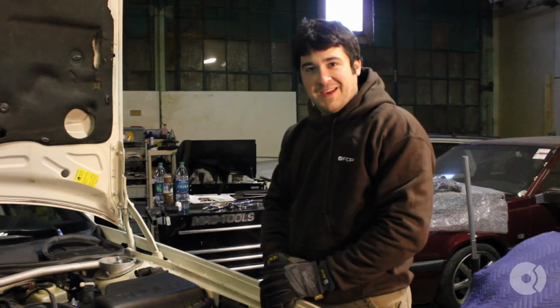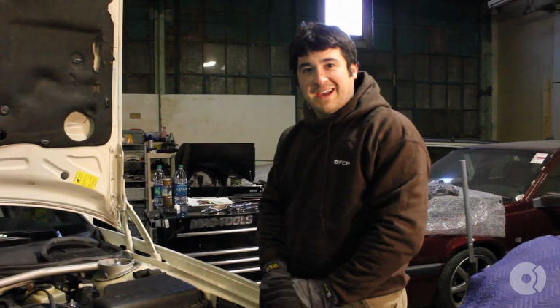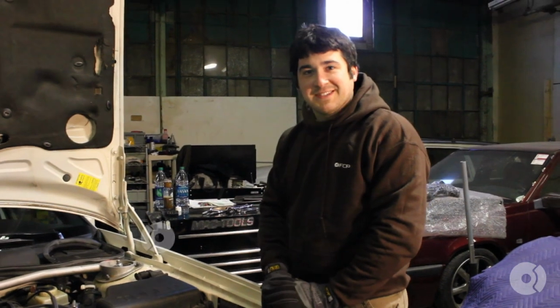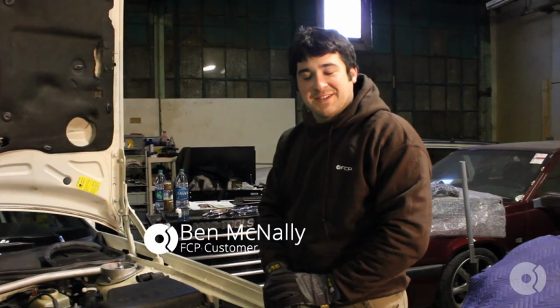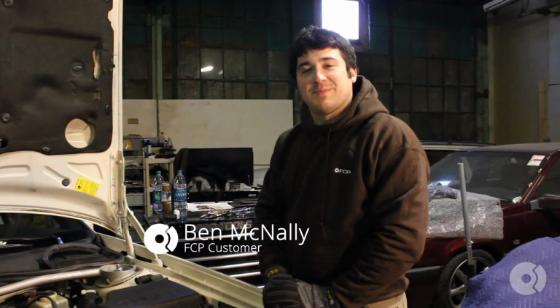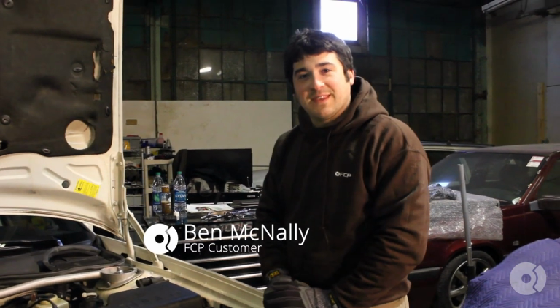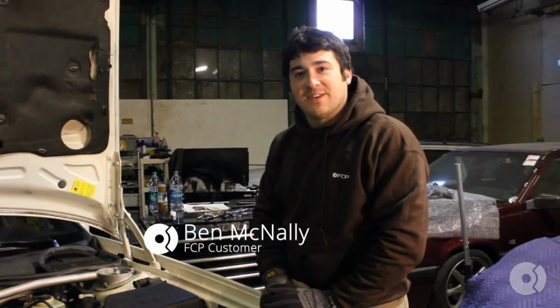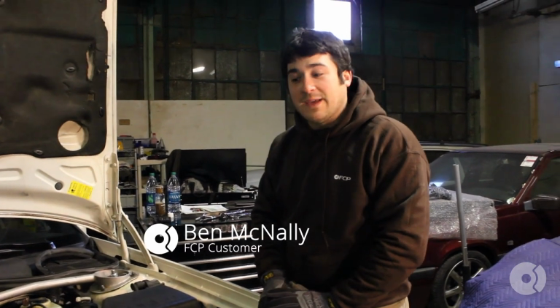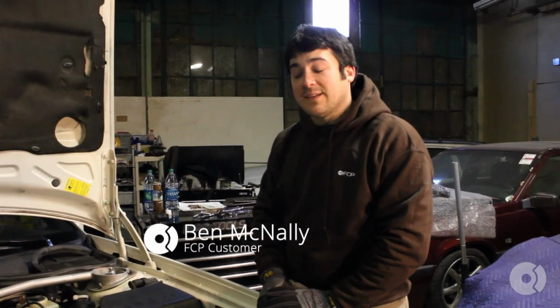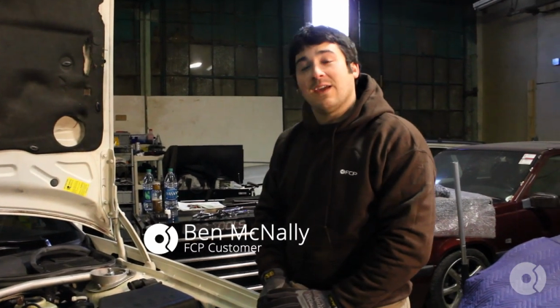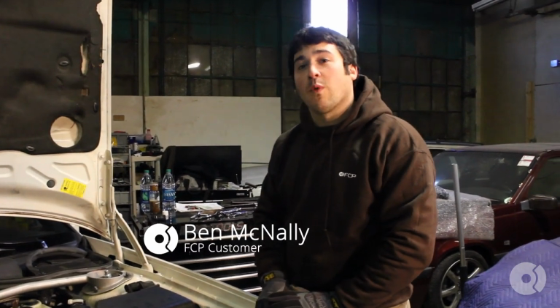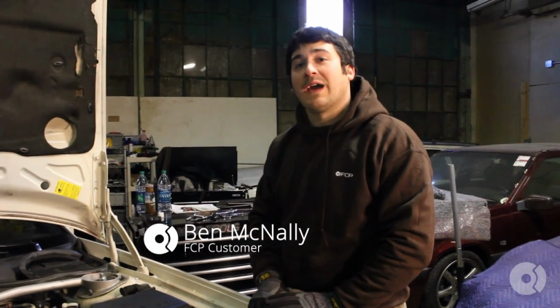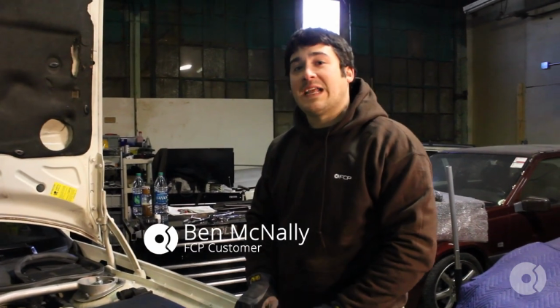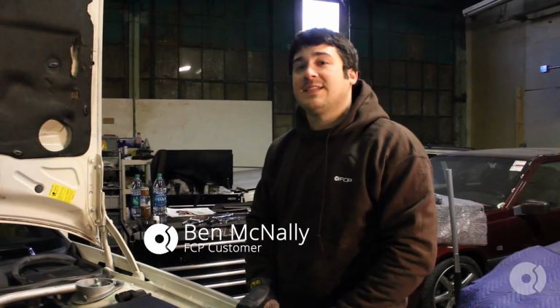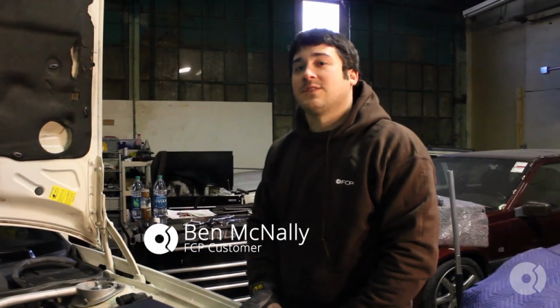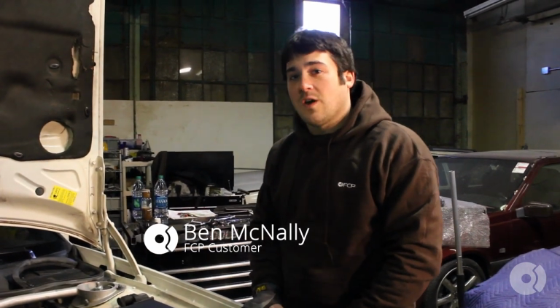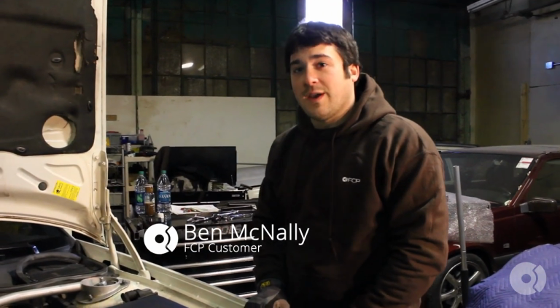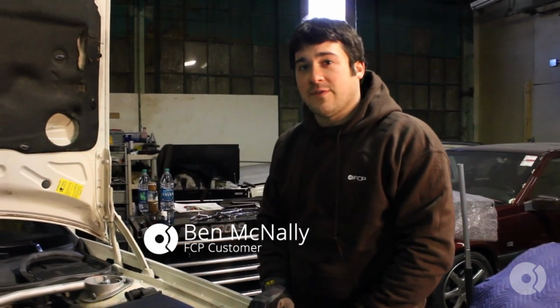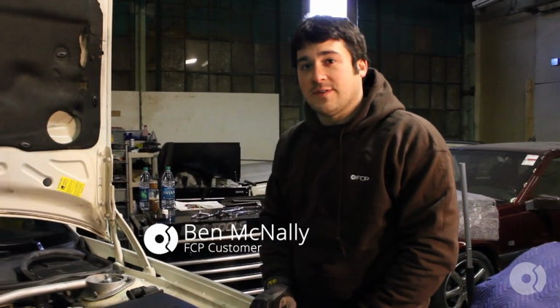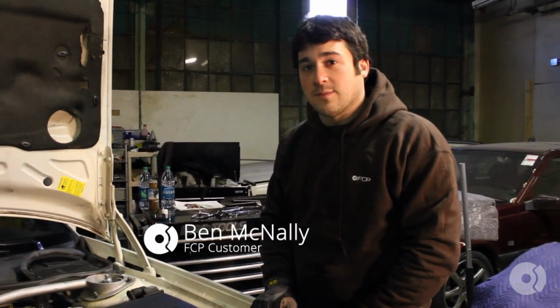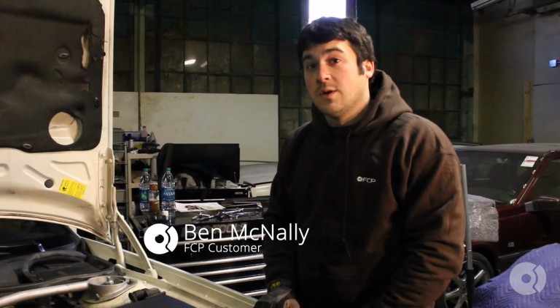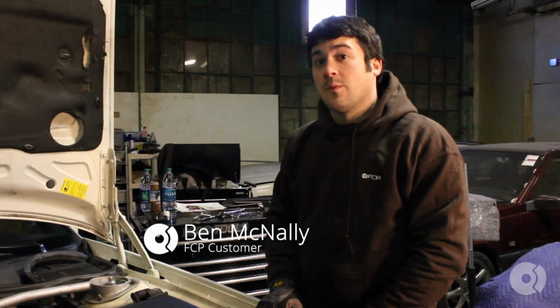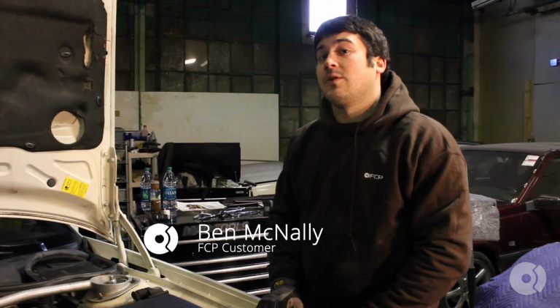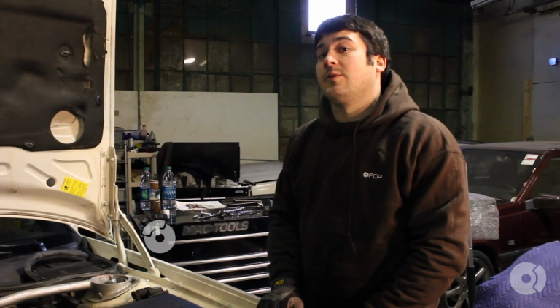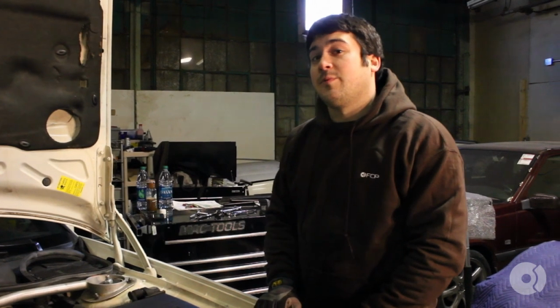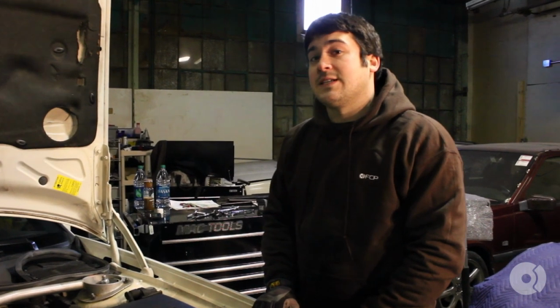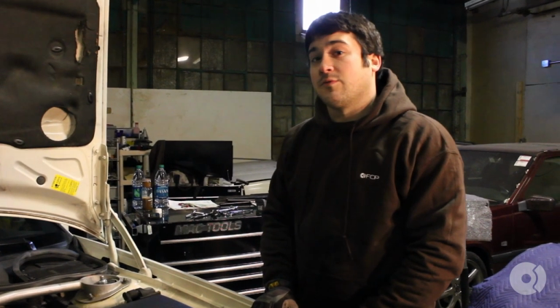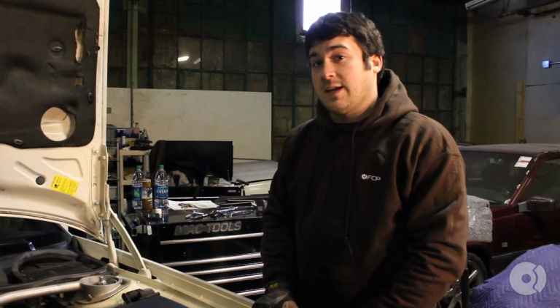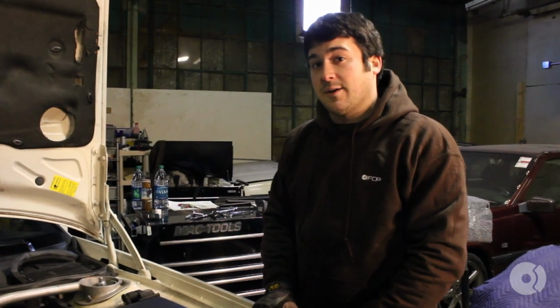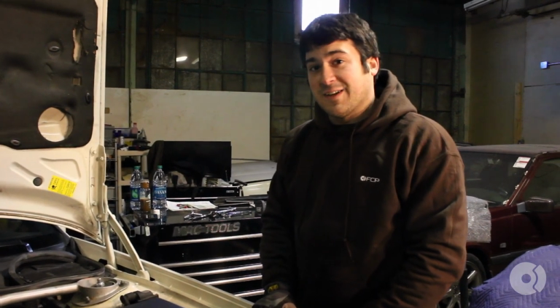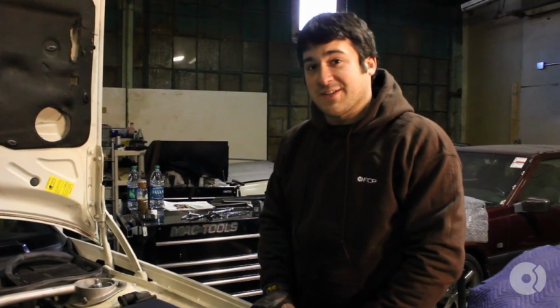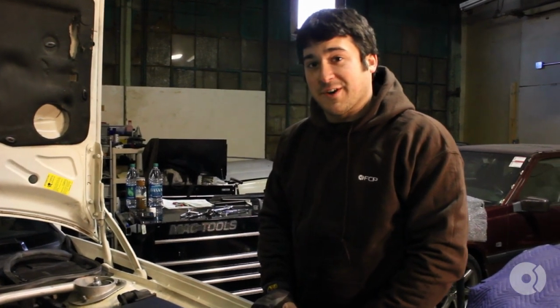Hi guys, this is Ben with FCP. Today we're working on a 96 Volvo 850 turbo. We're going to be replacing the radiator. Let's get started.